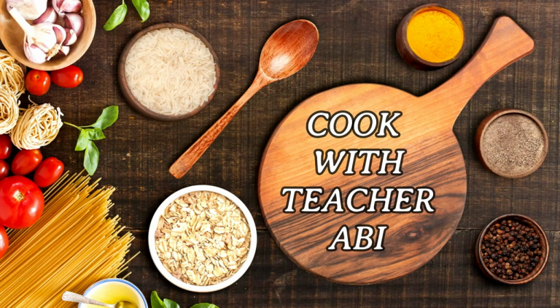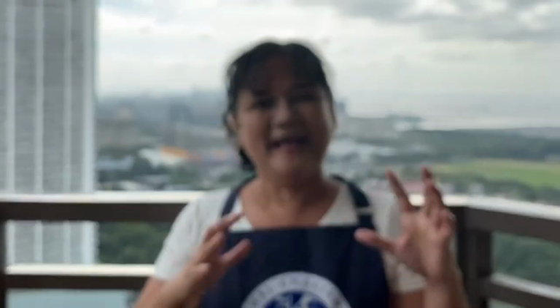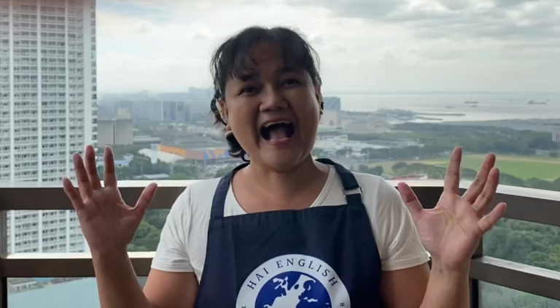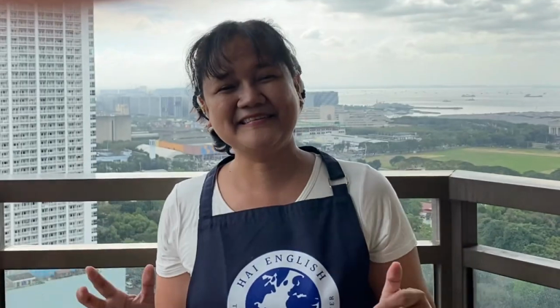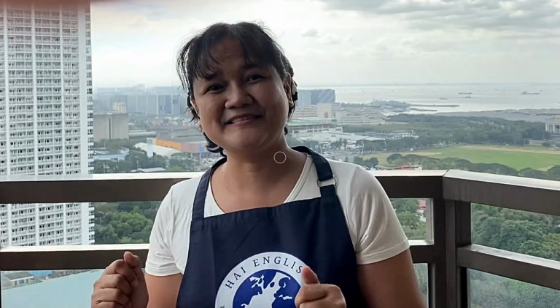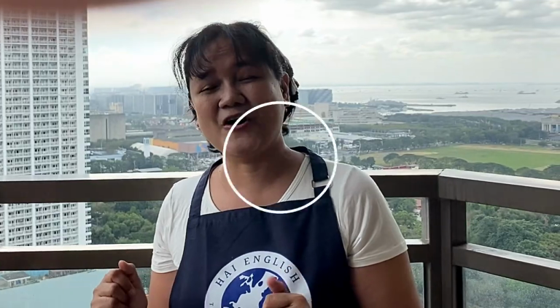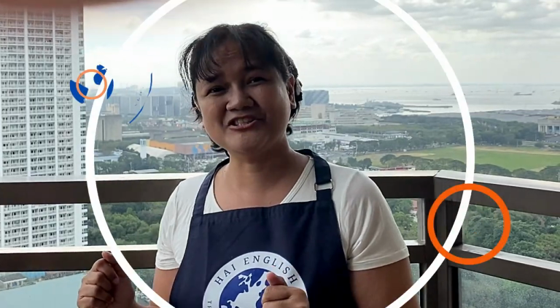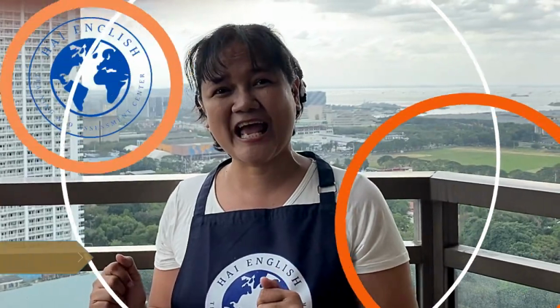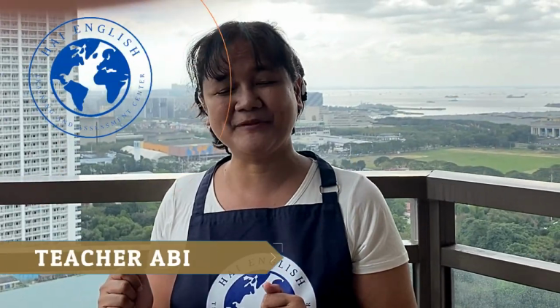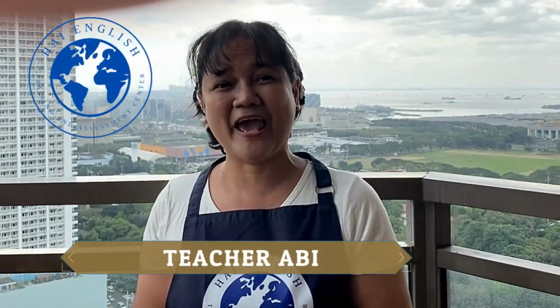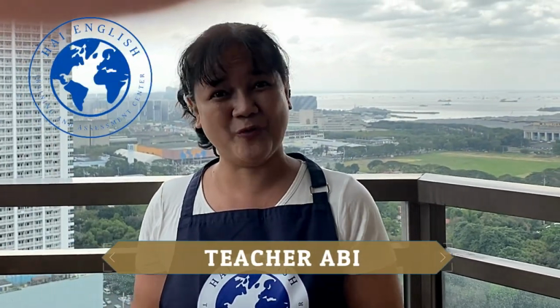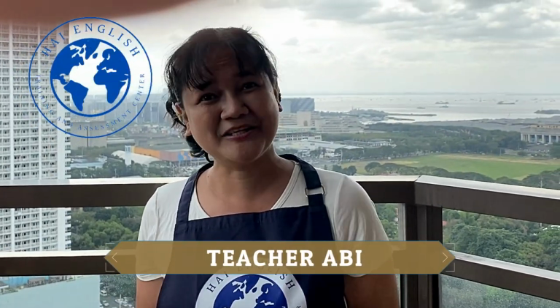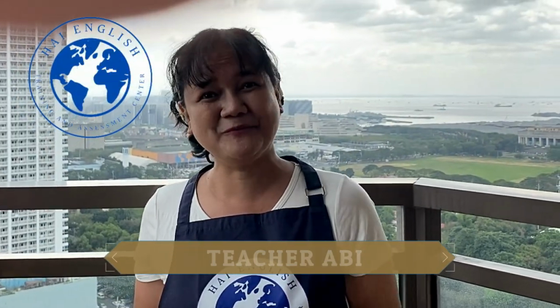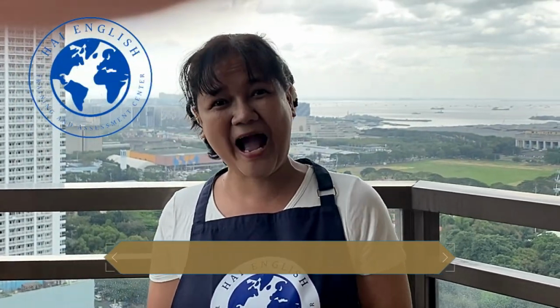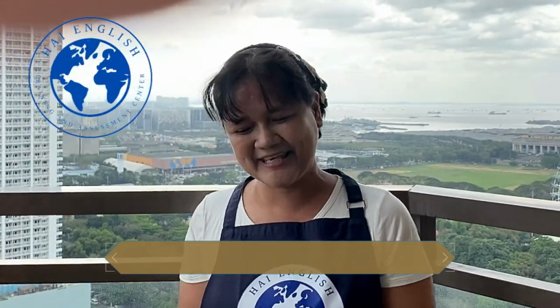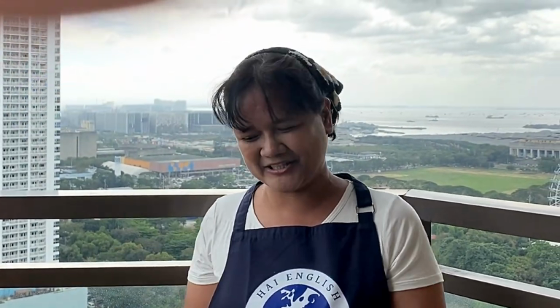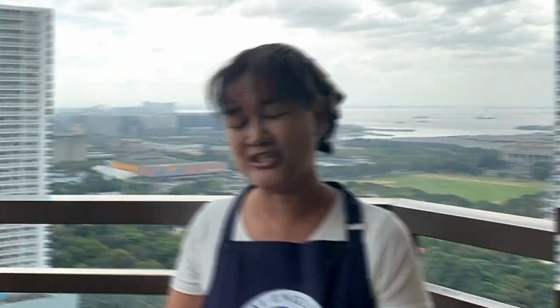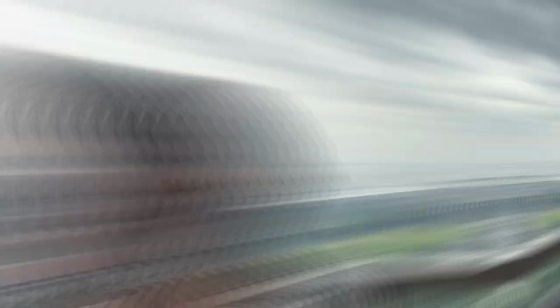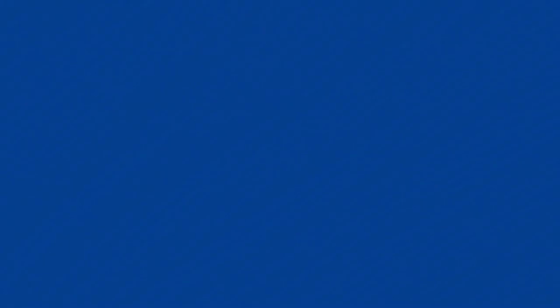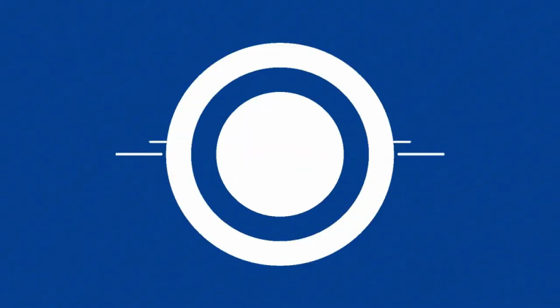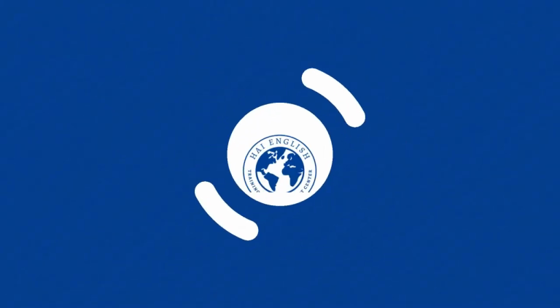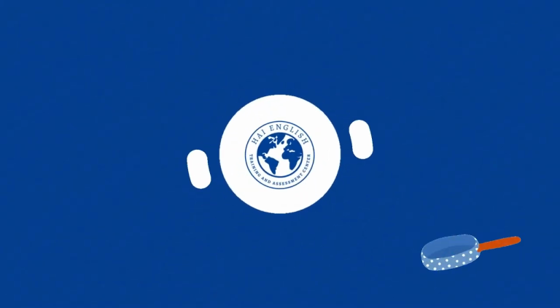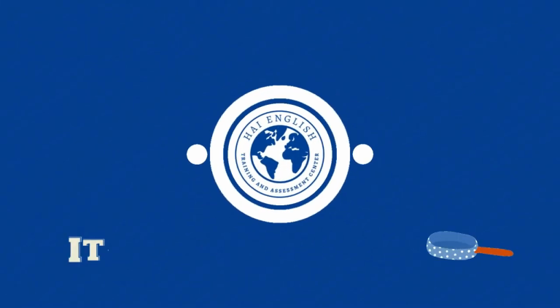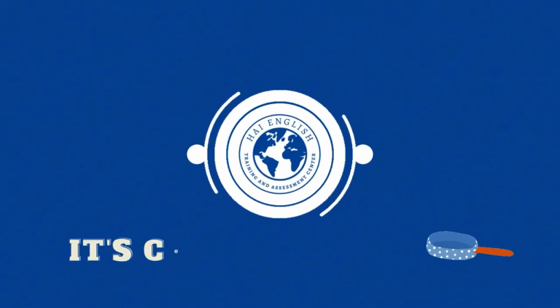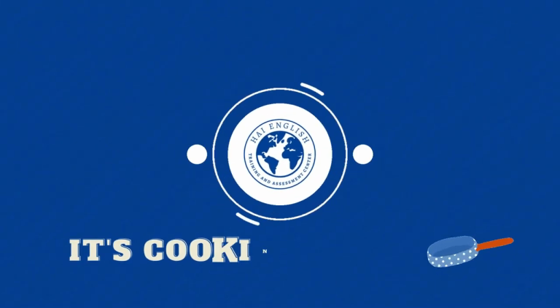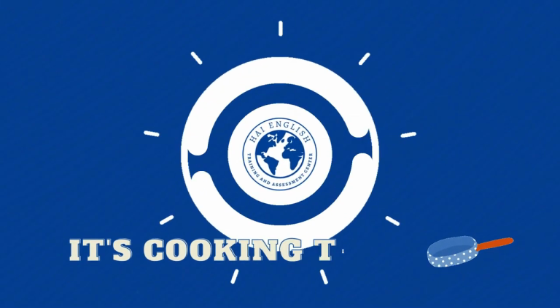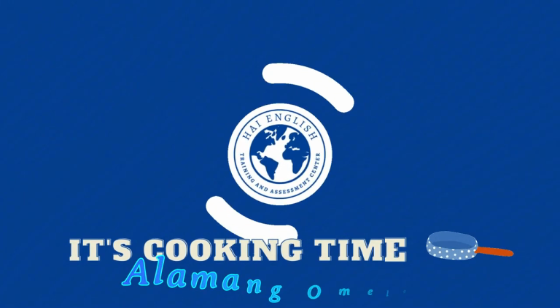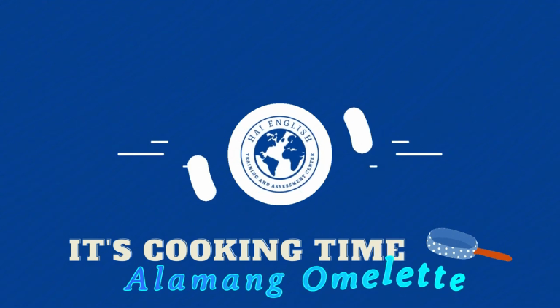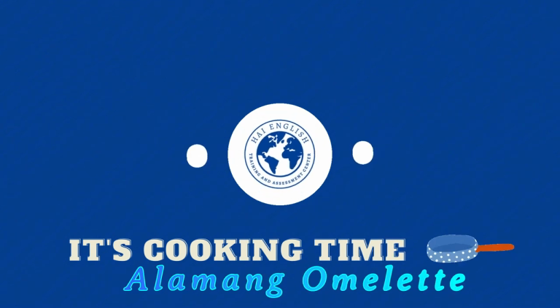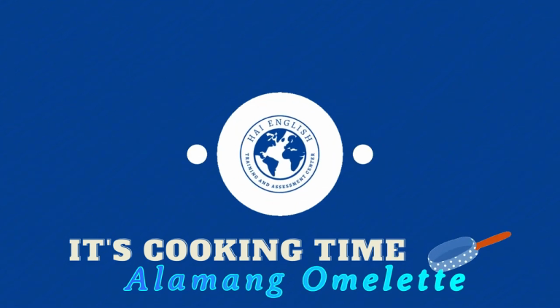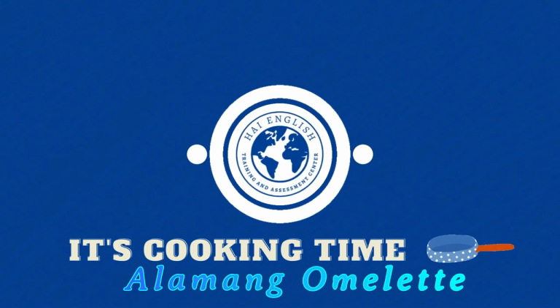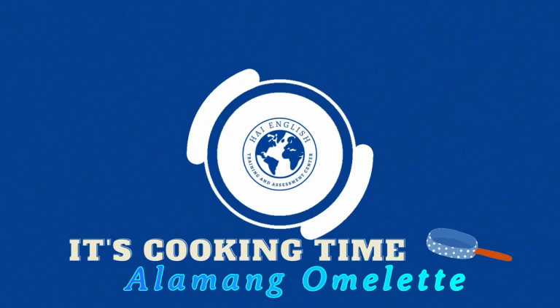Hi, this is your teacher Abby, and welcome to High English. Today we're going to cook Alamang Omelette.